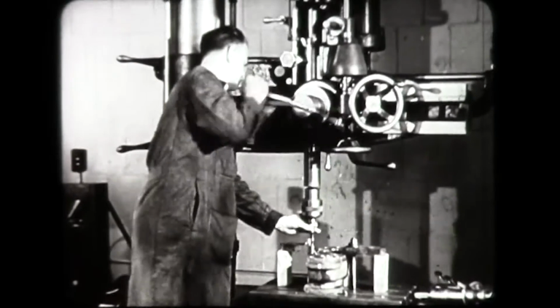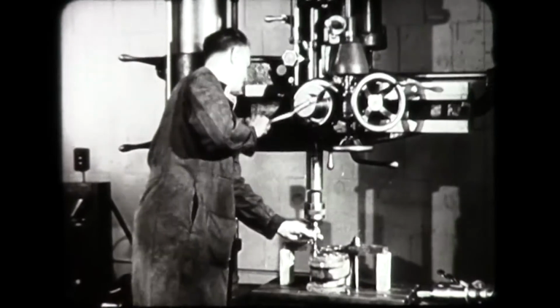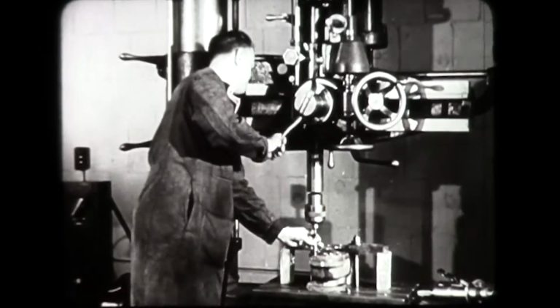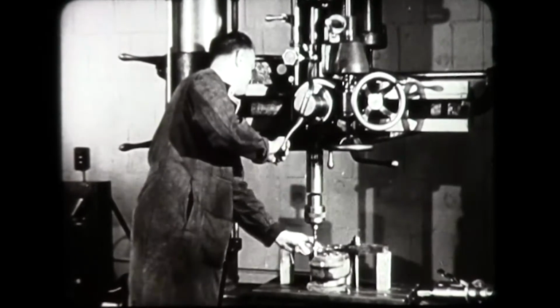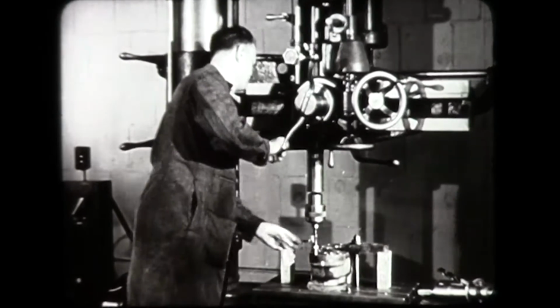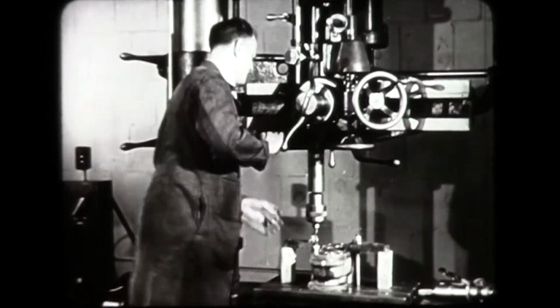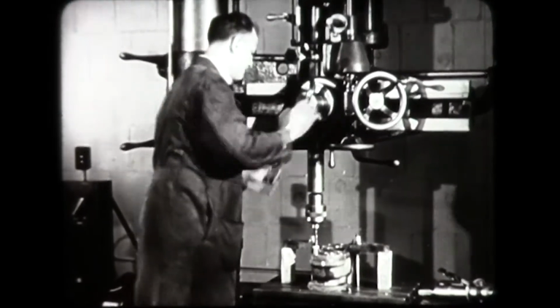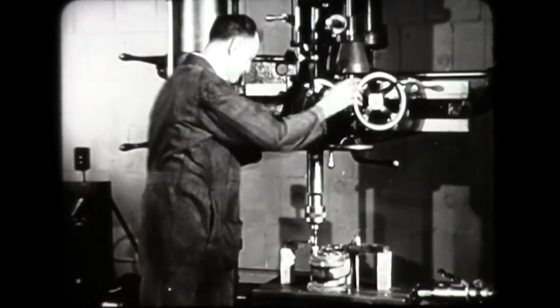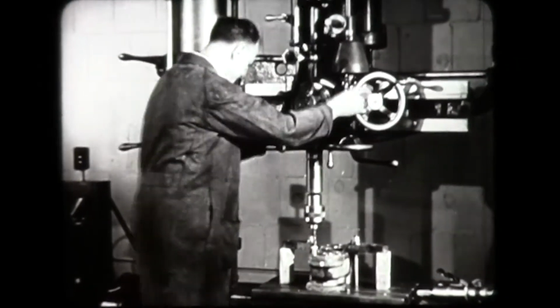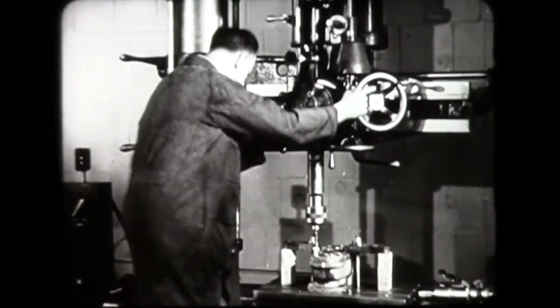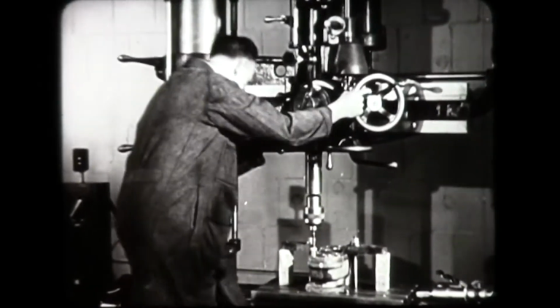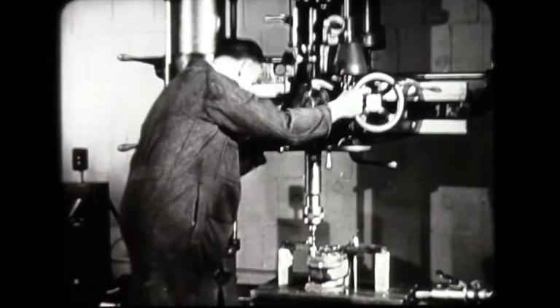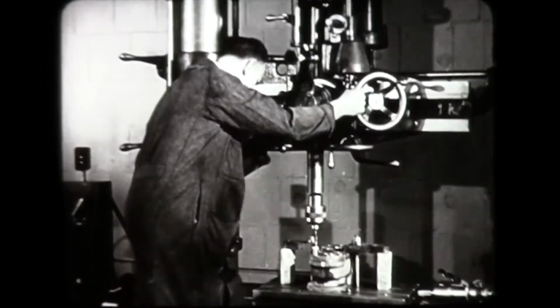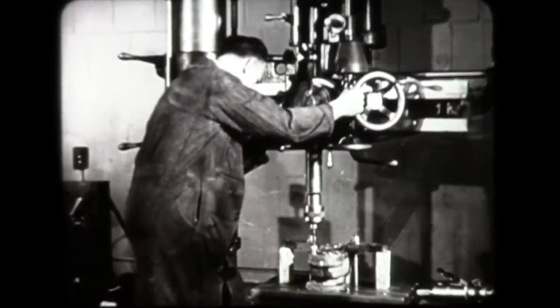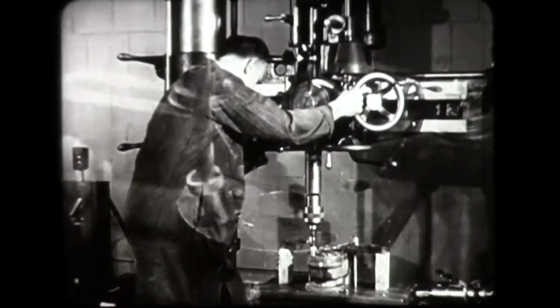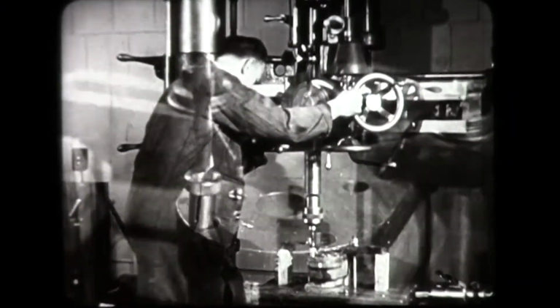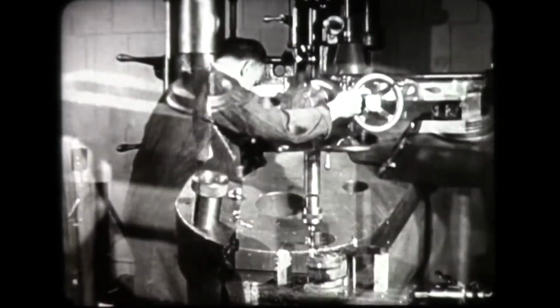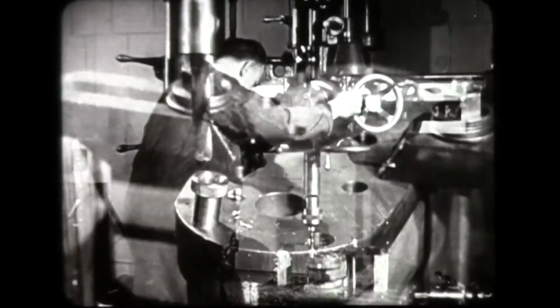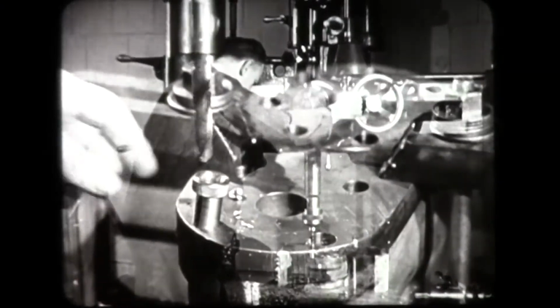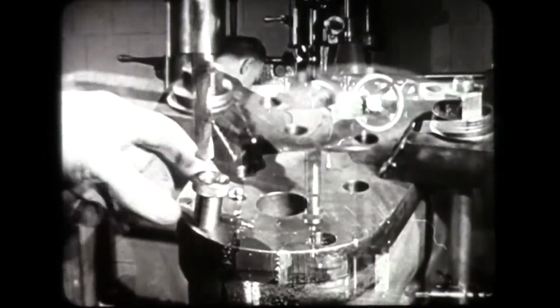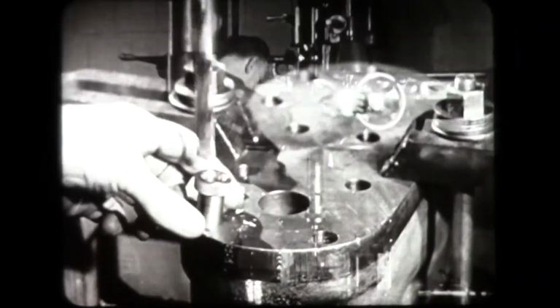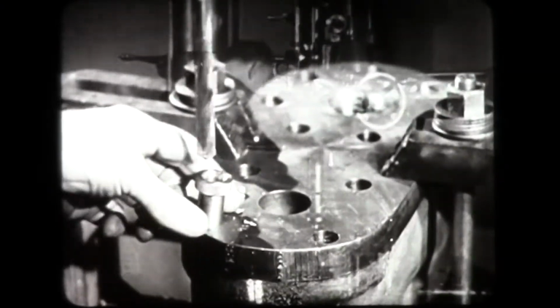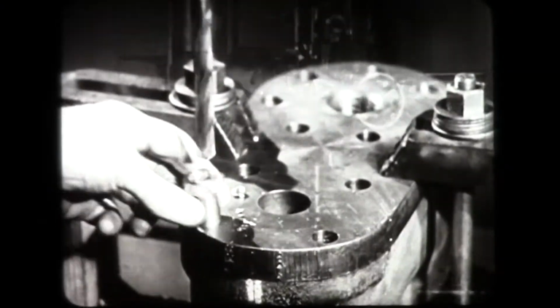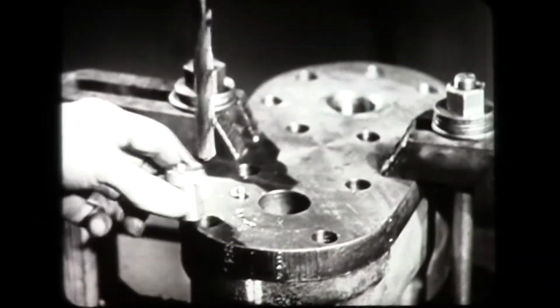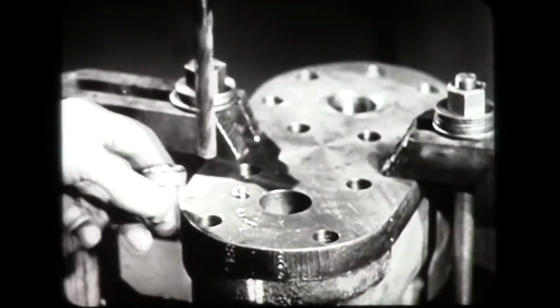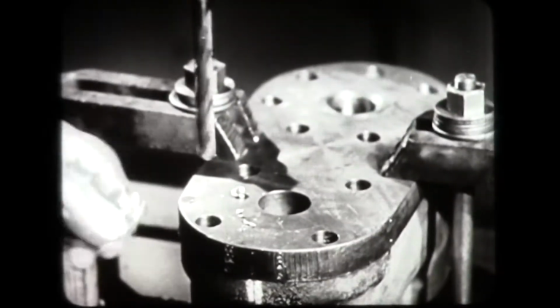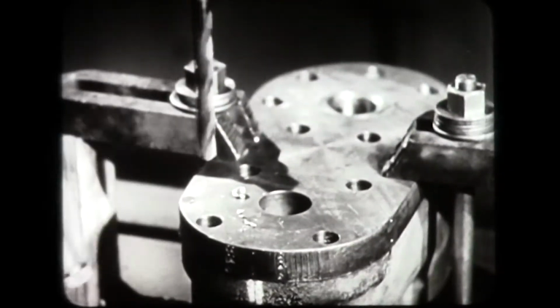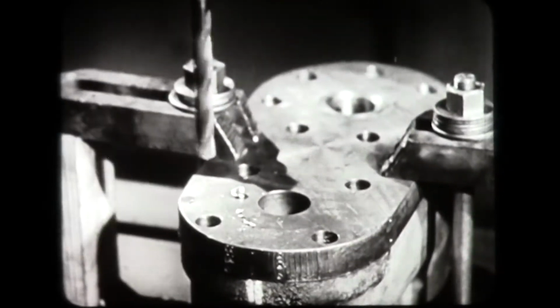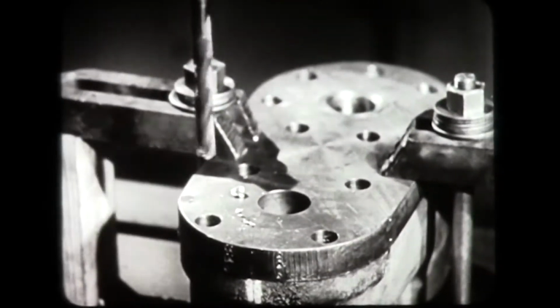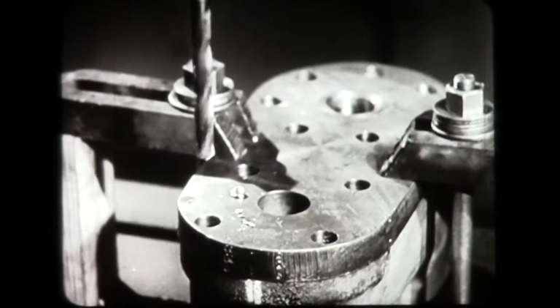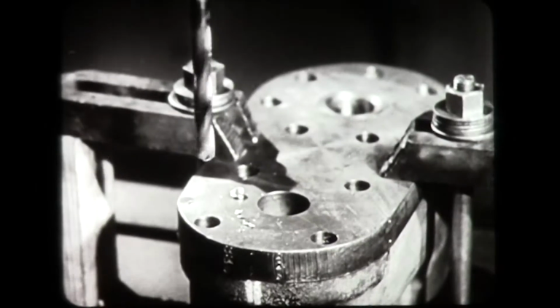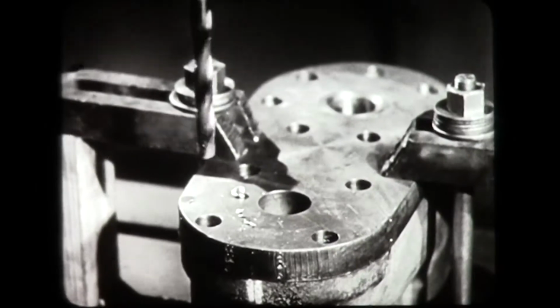The operator can tell by the sound of the machine that it is running smoothly.